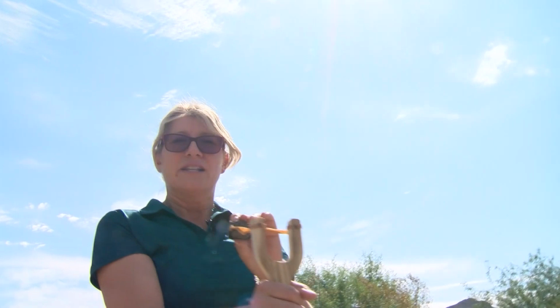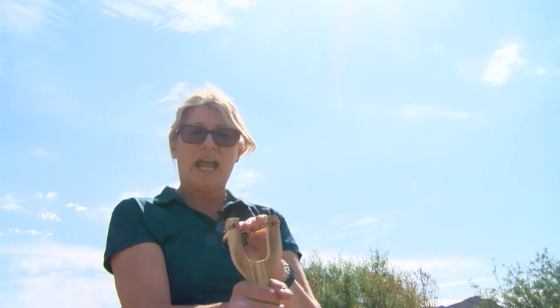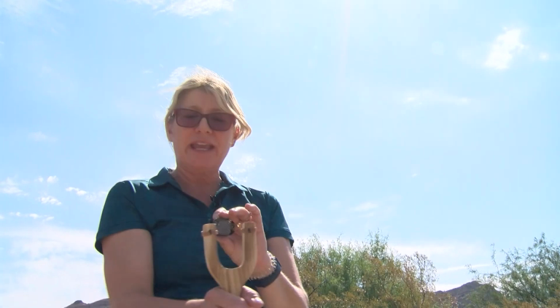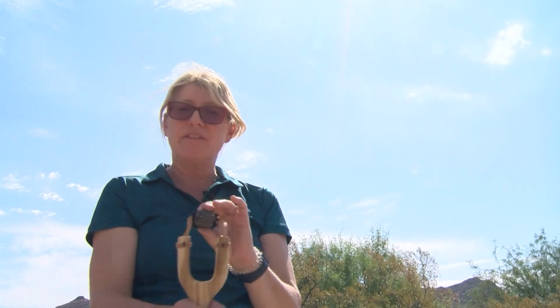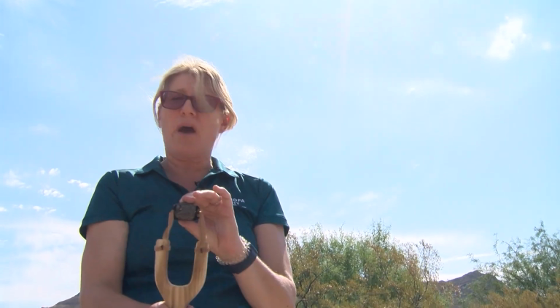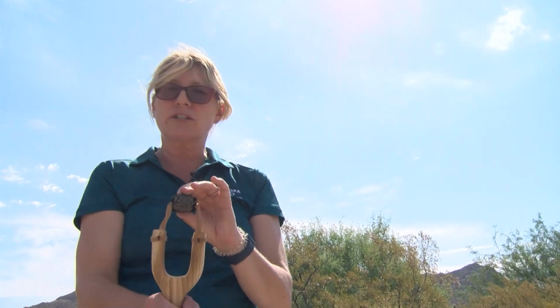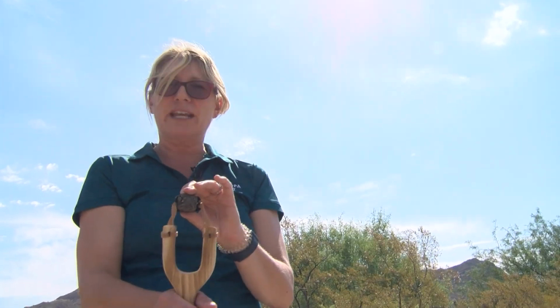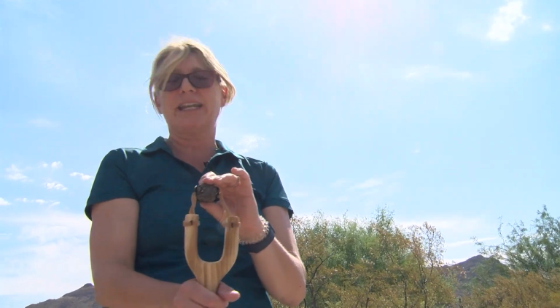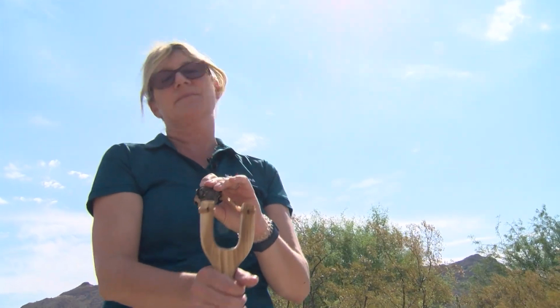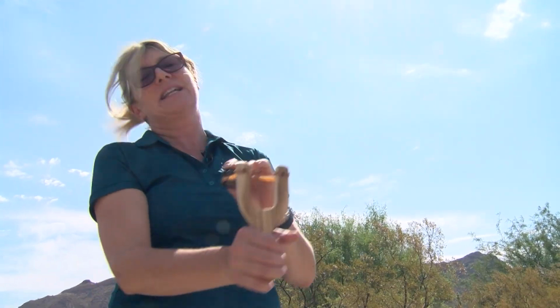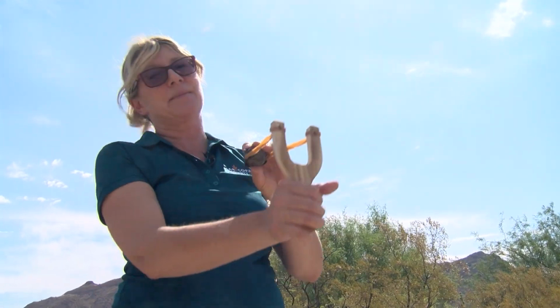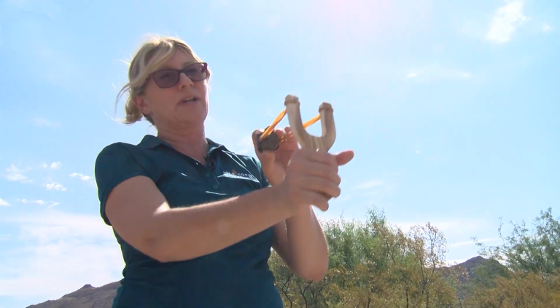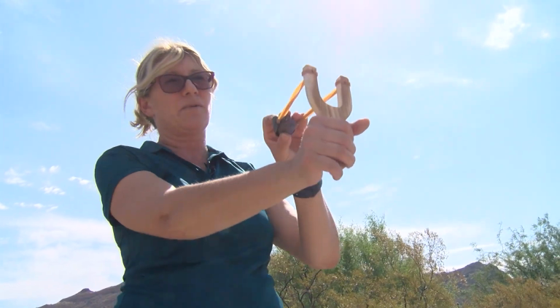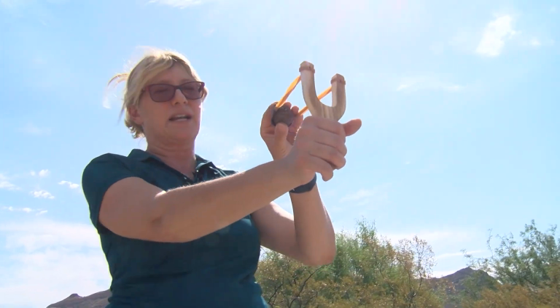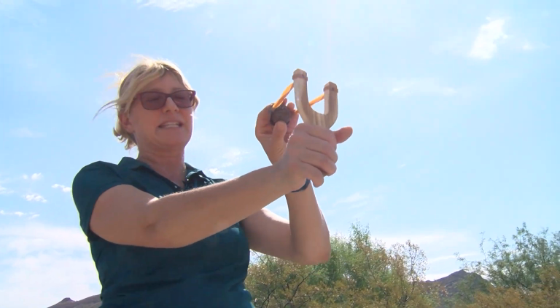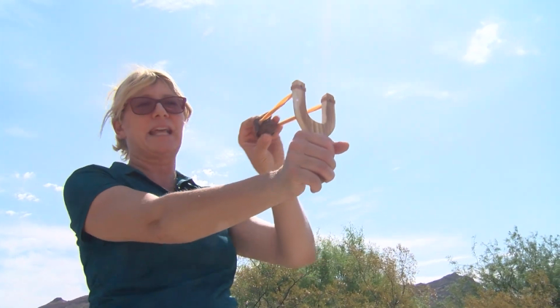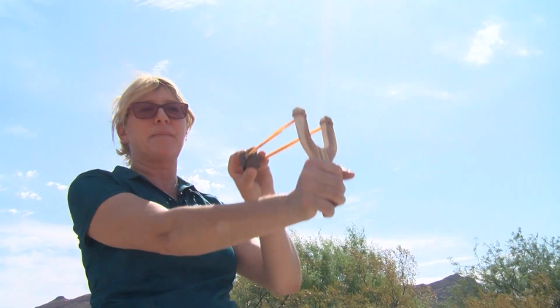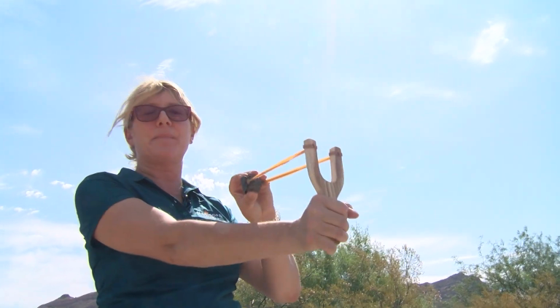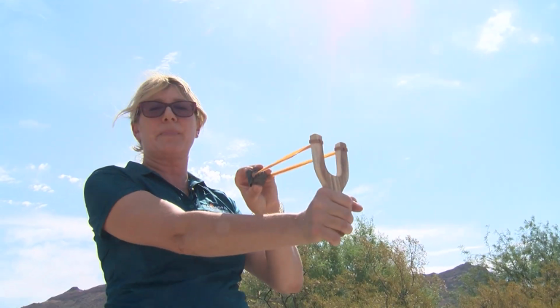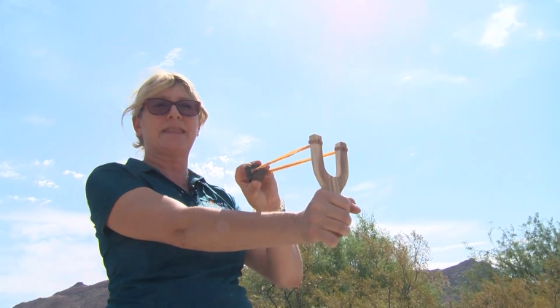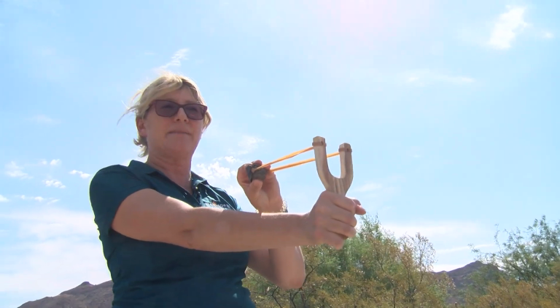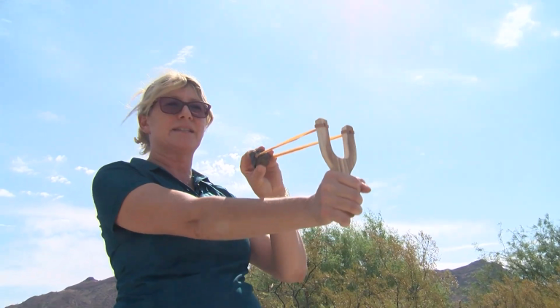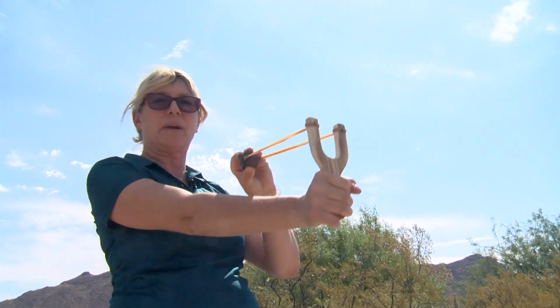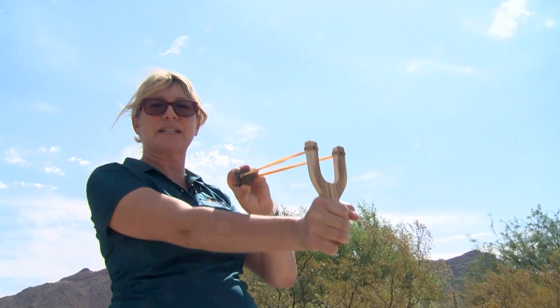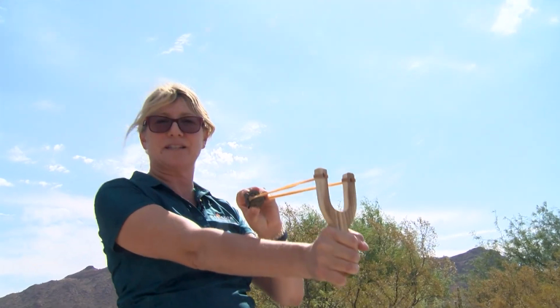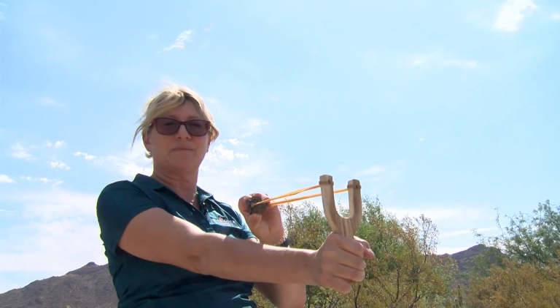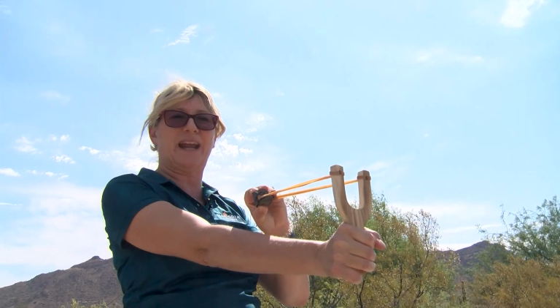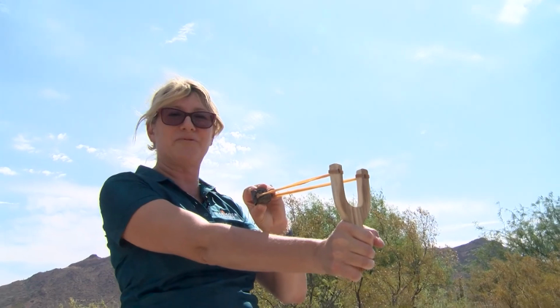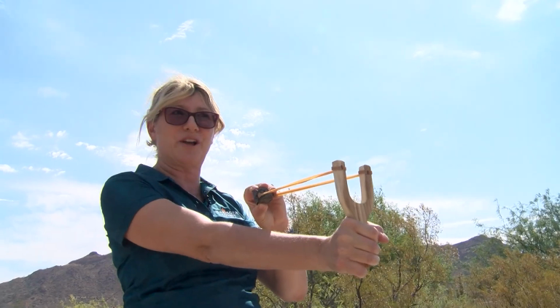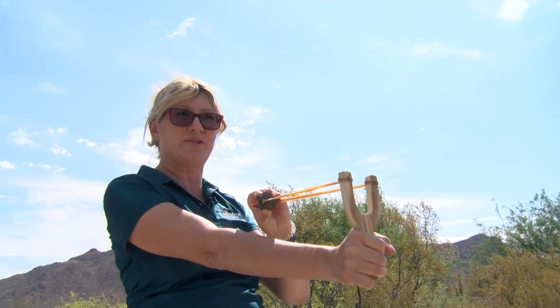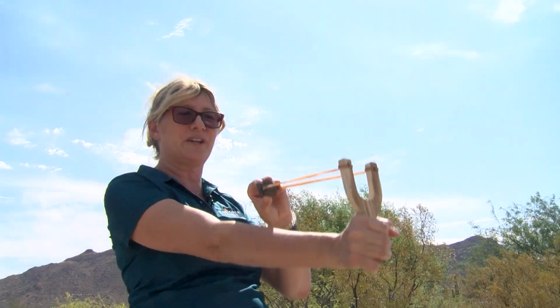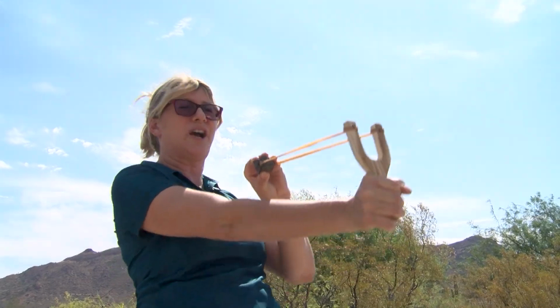So now we have the balls created and we're going to demonstrate how we're going to sling them and plant them into the park system. Ready — one, two, three, go.